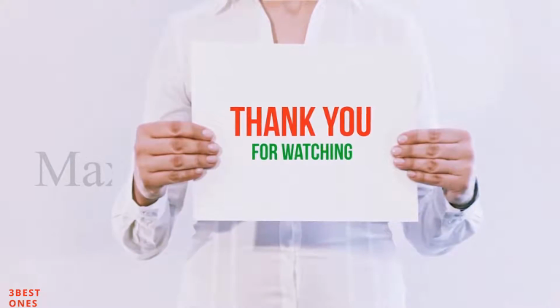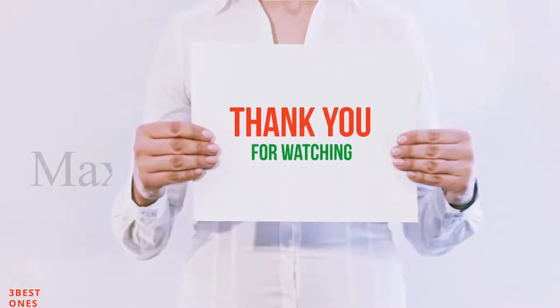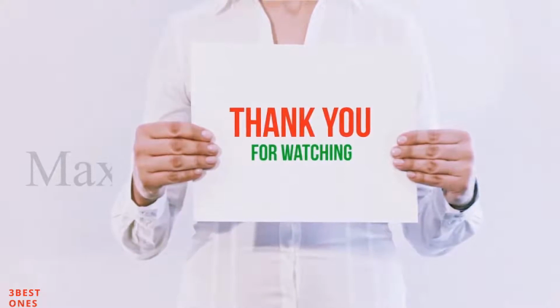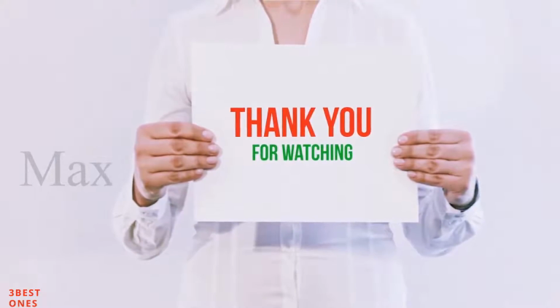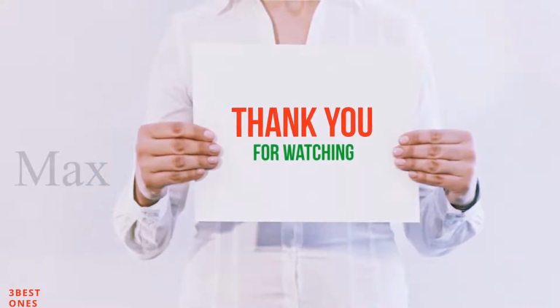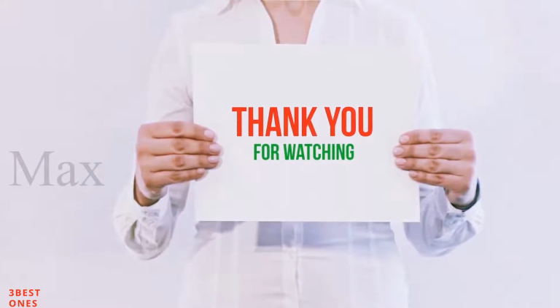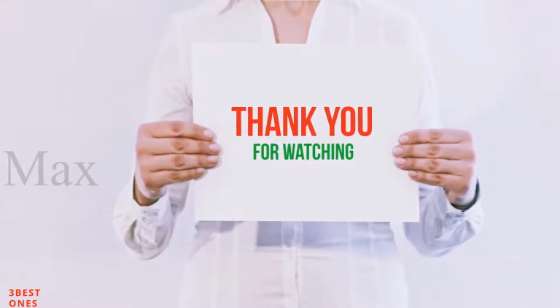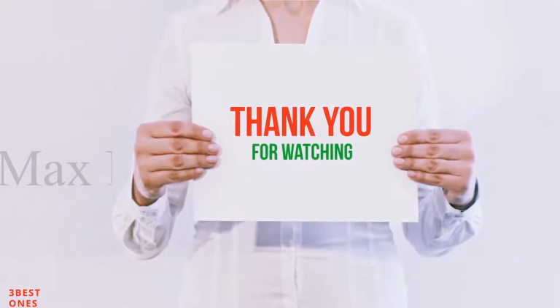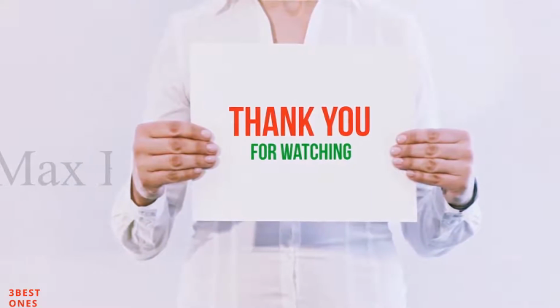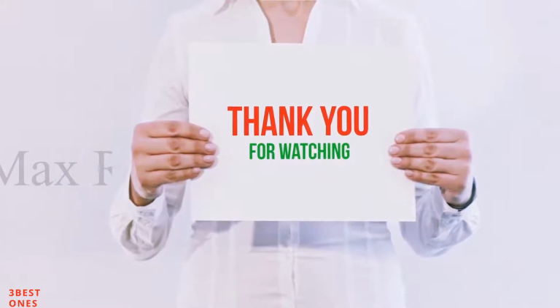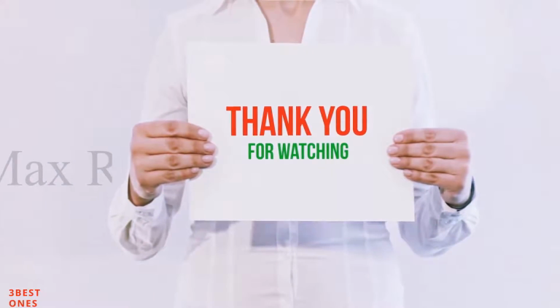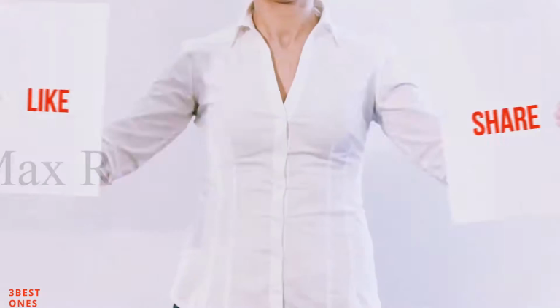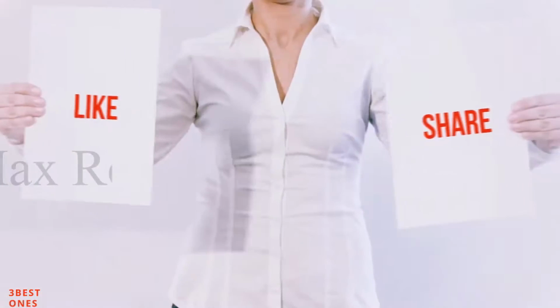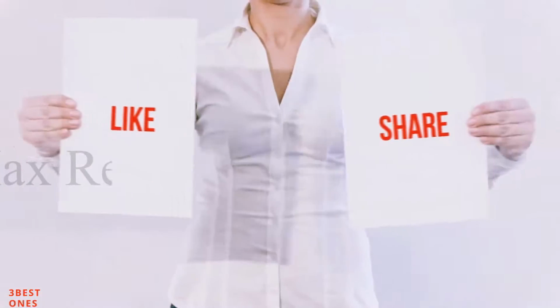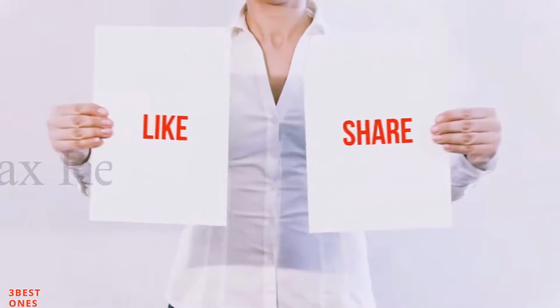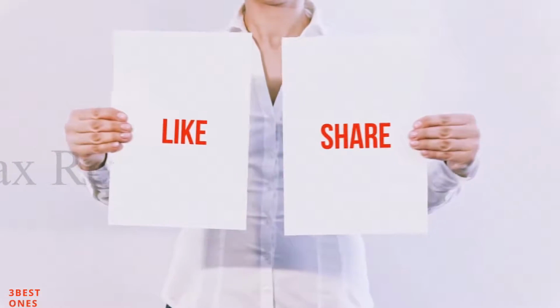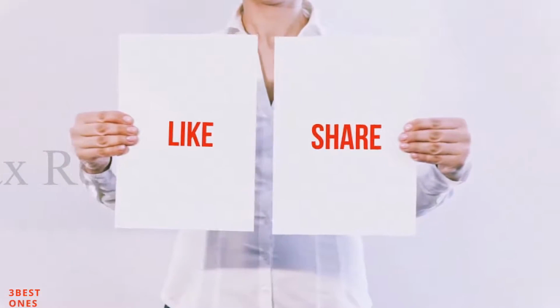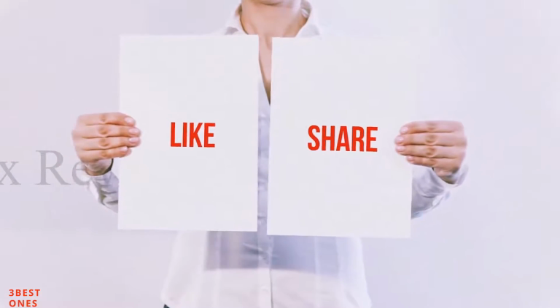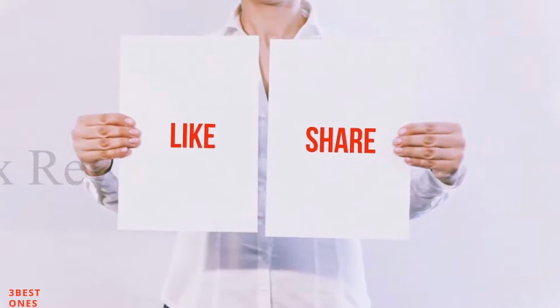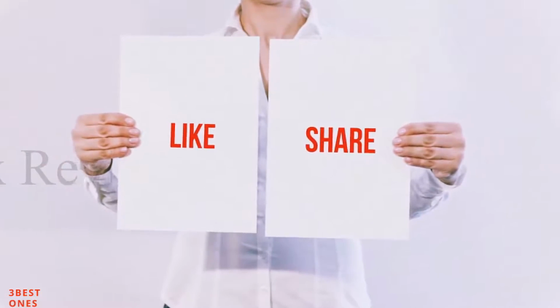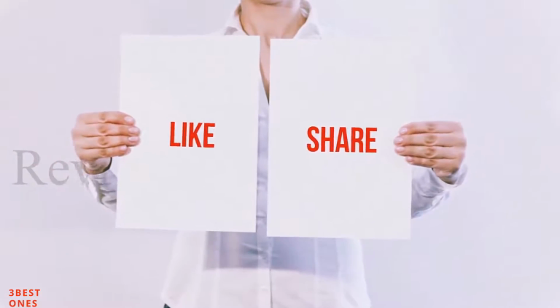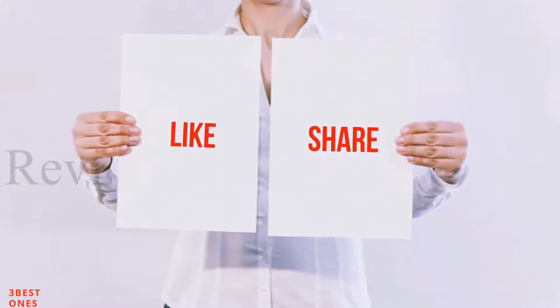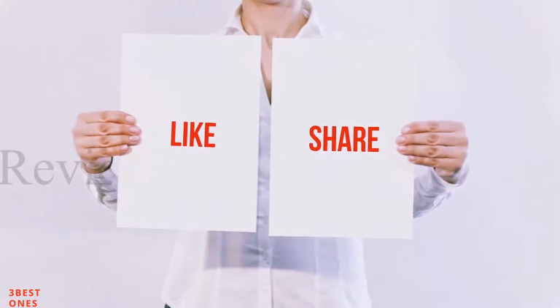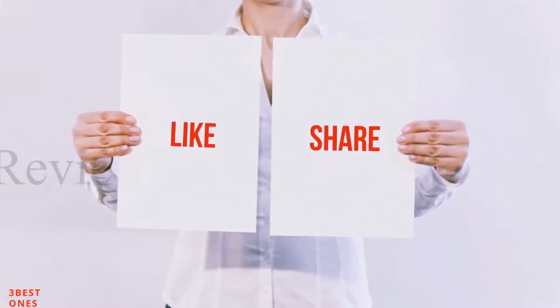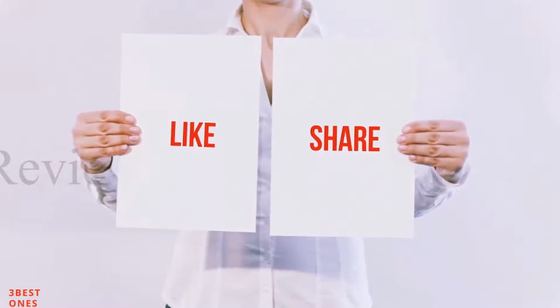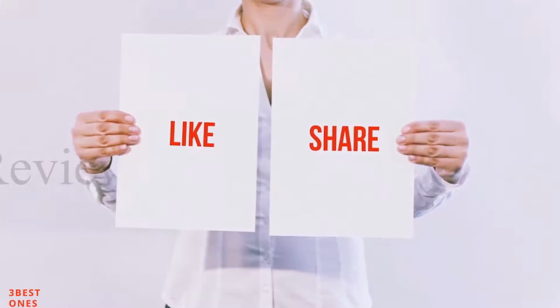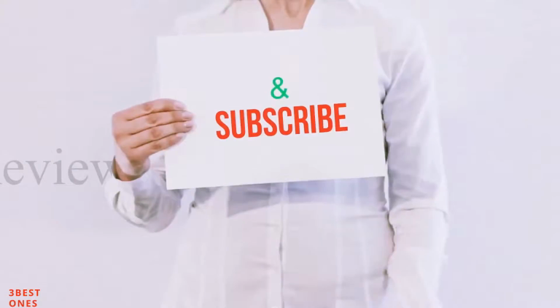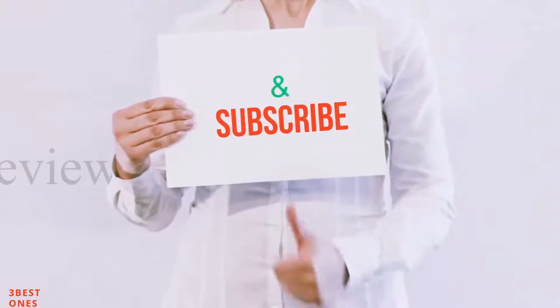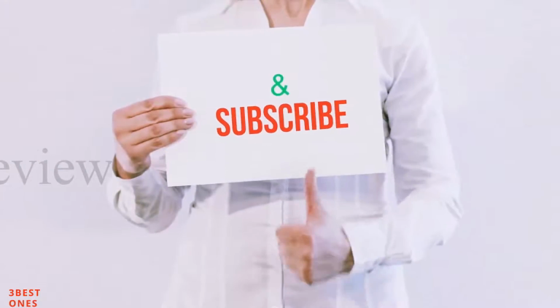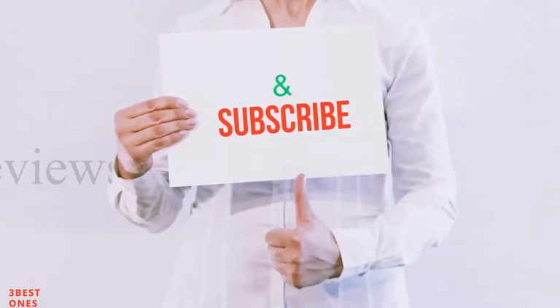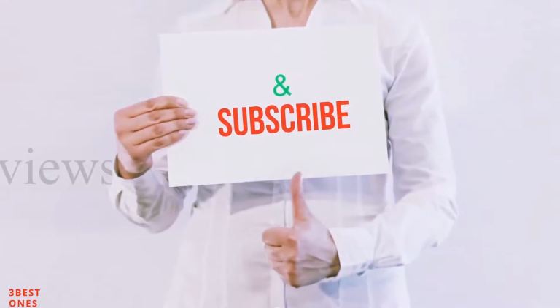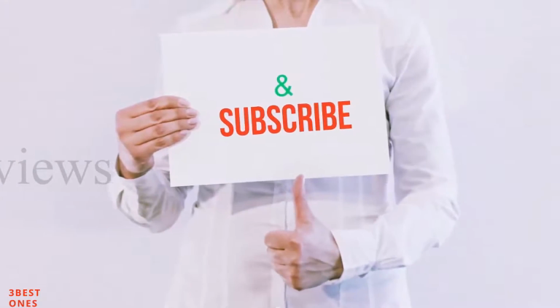Guys, thank you for watching. If you like this video, please hit the like button, share with your friends, and be sure to subscribe.